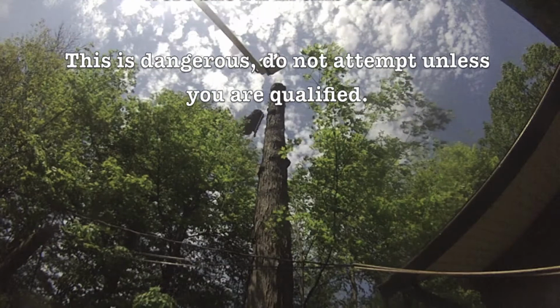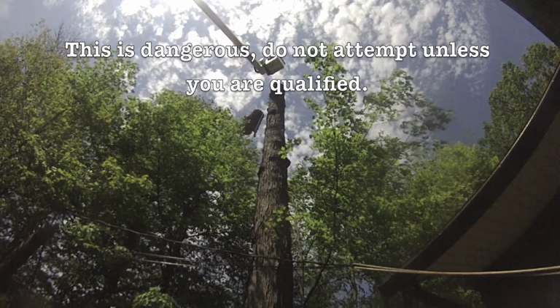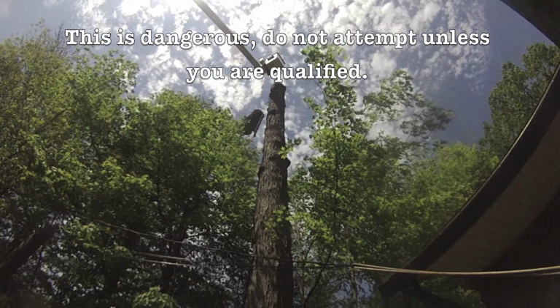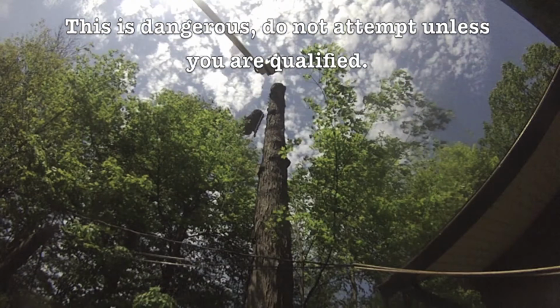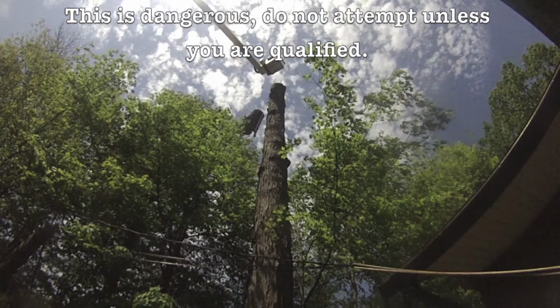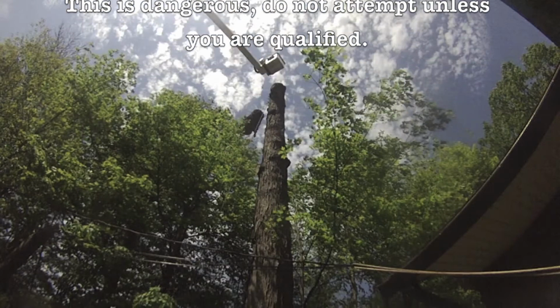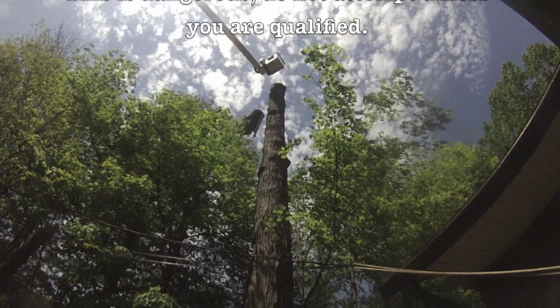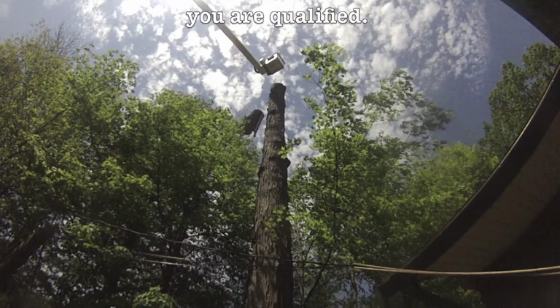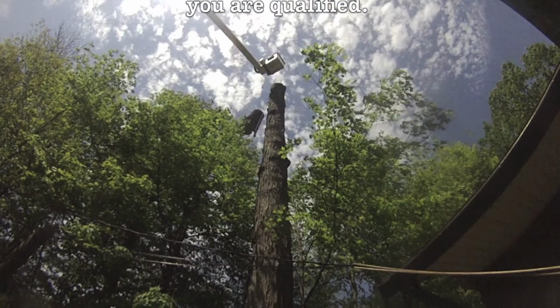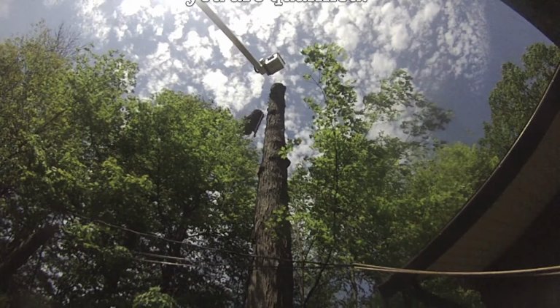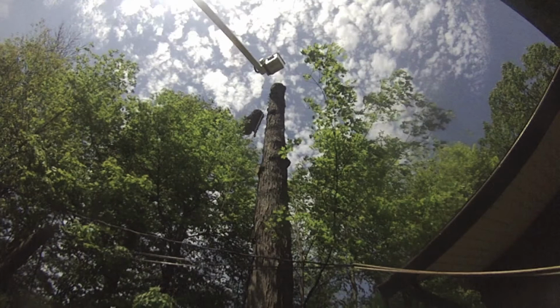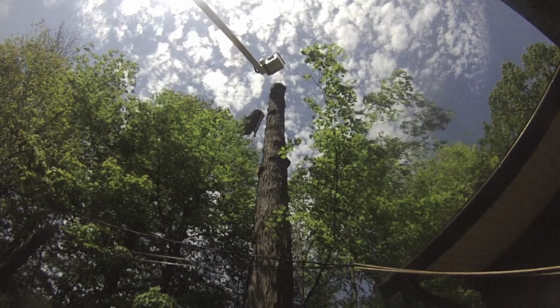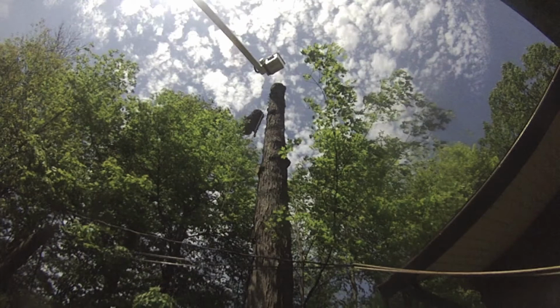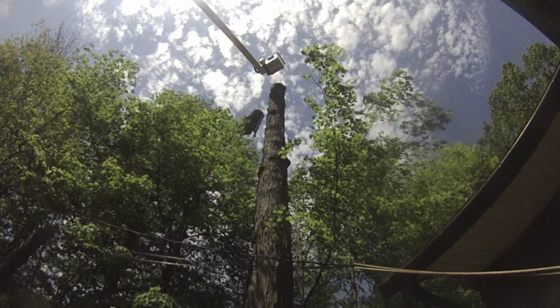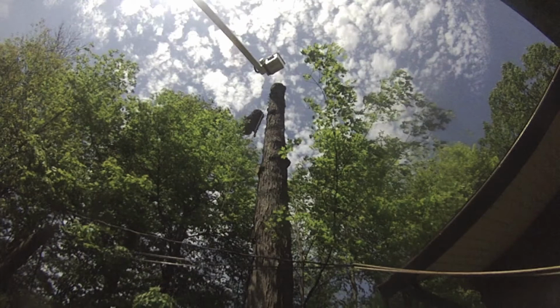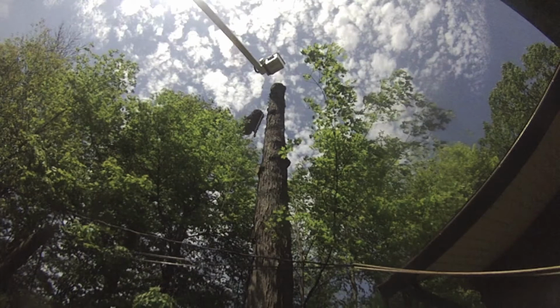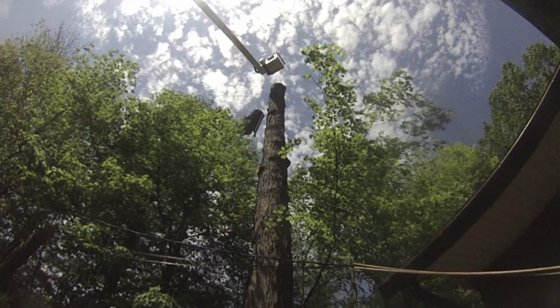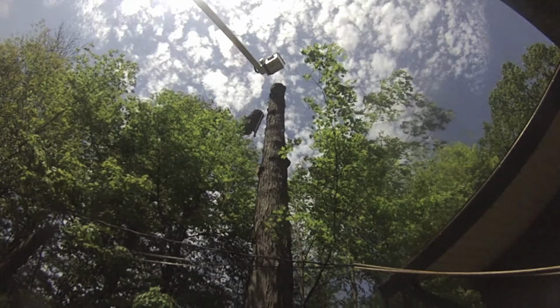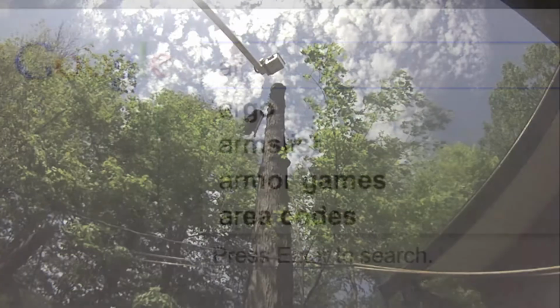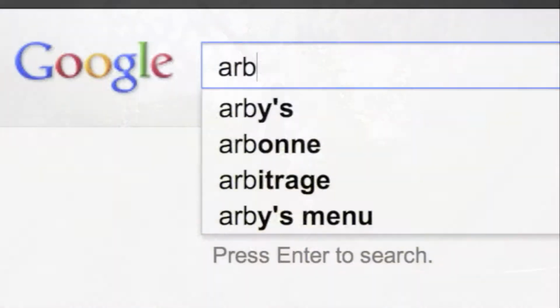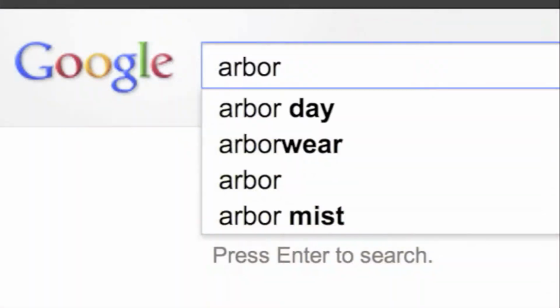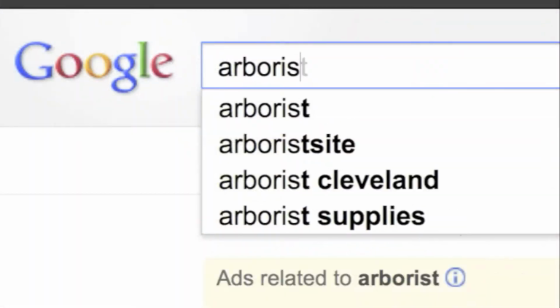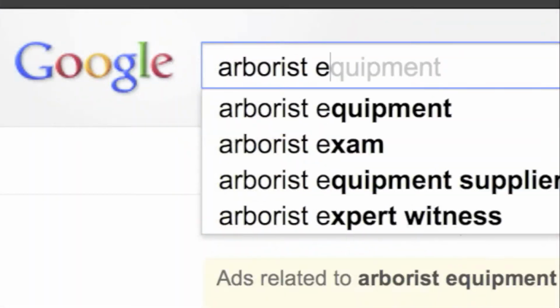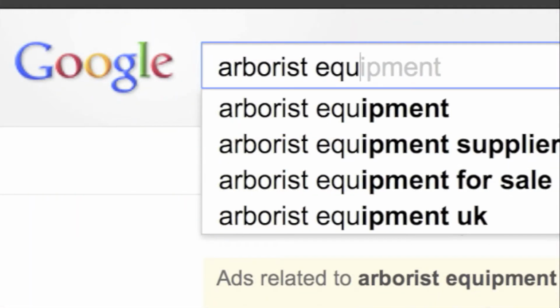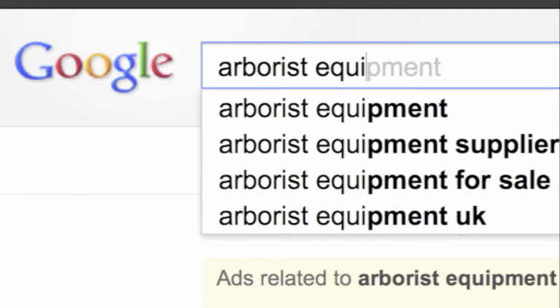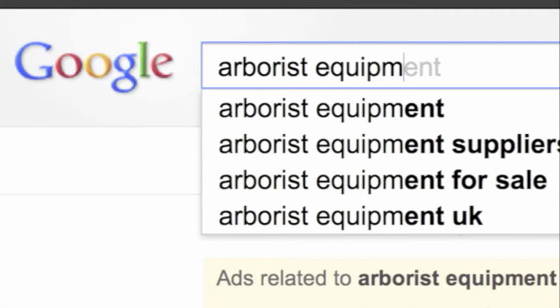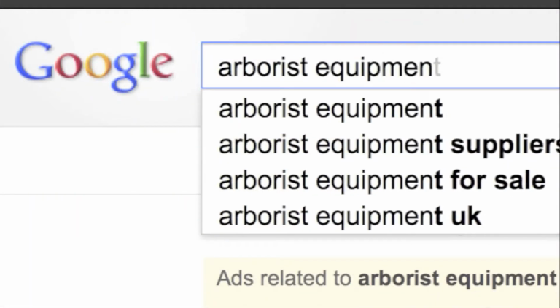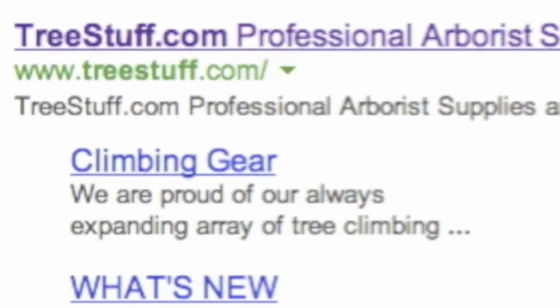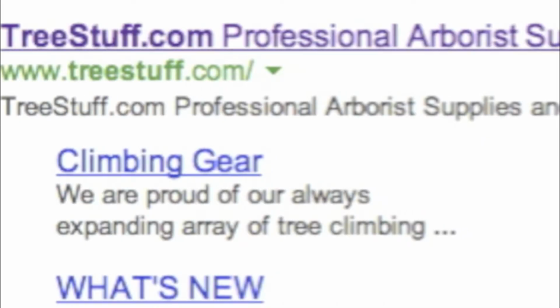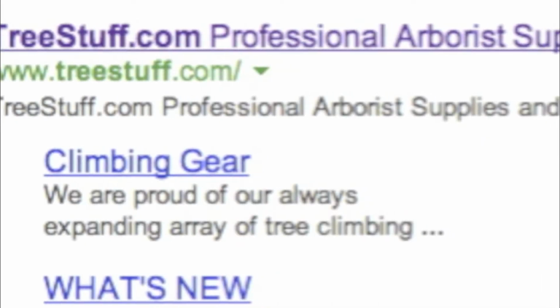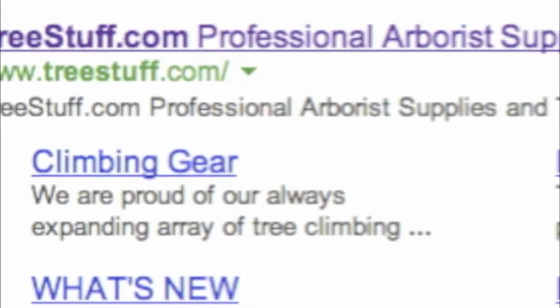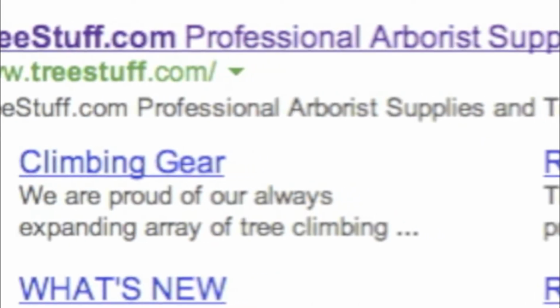Thanks for watching this edition of TreeStuff.com Tech Tips. Remember to hit the like button or subscribe for more content.